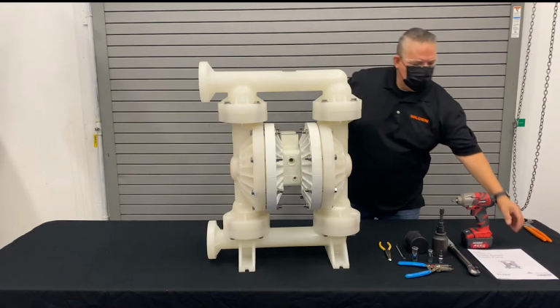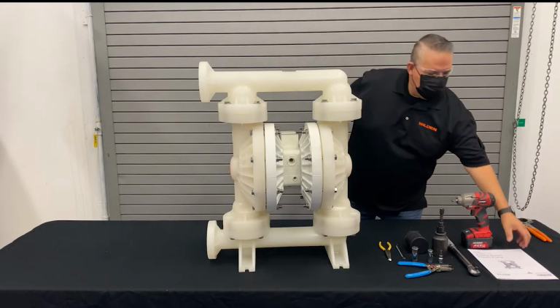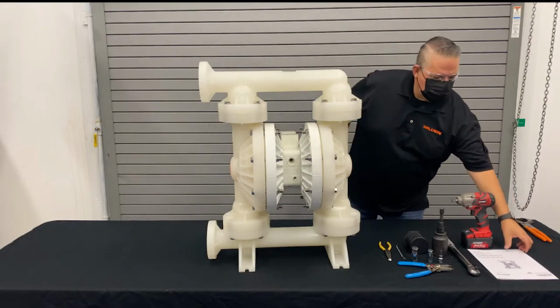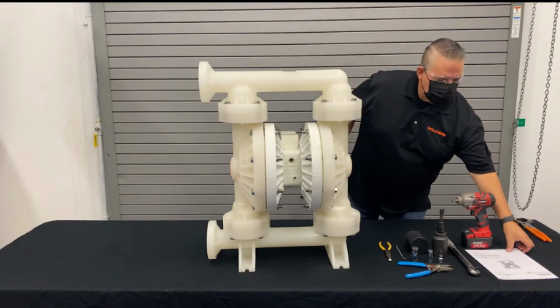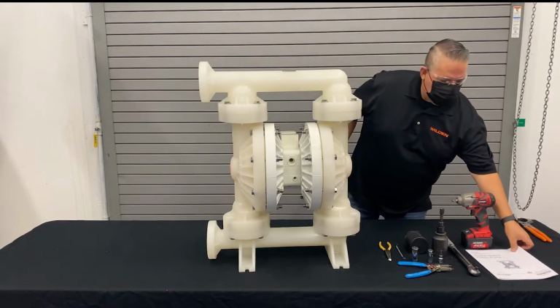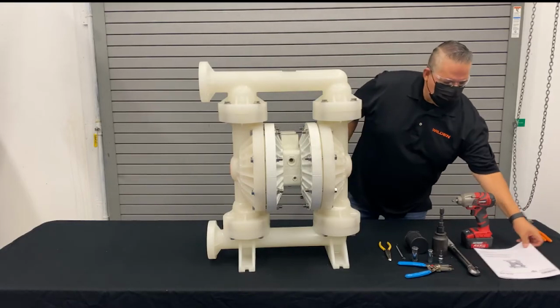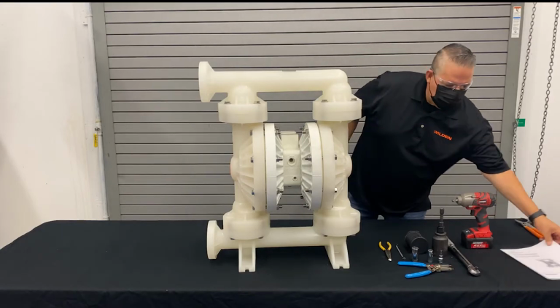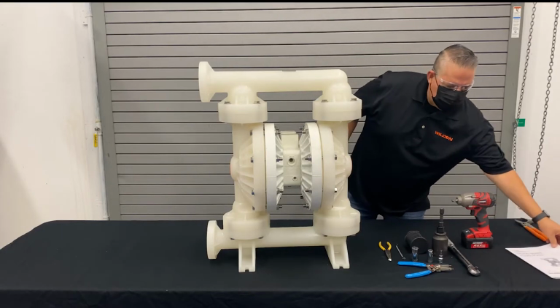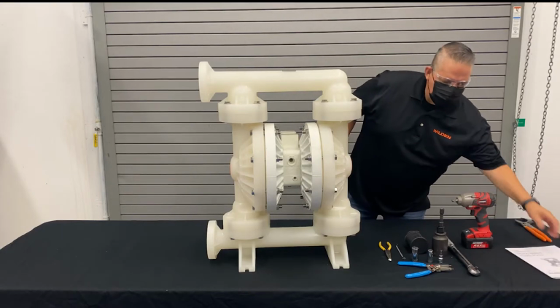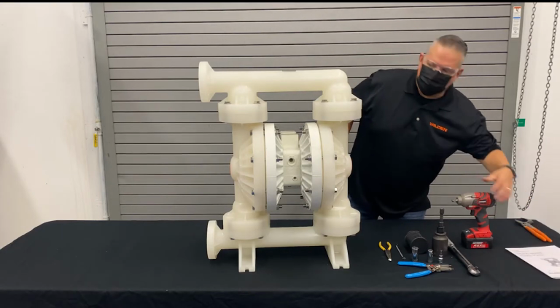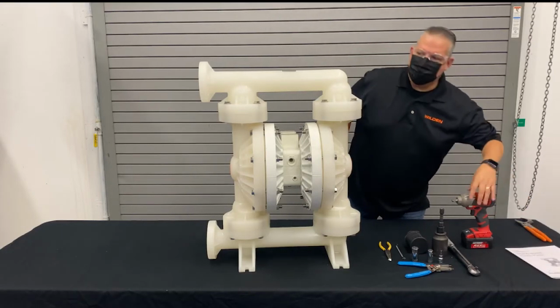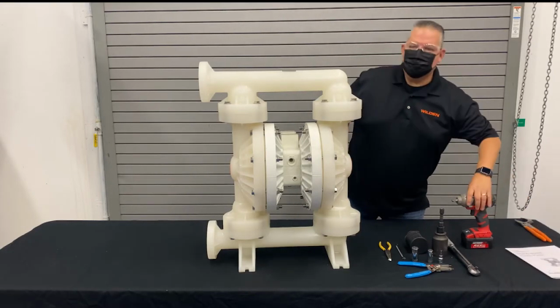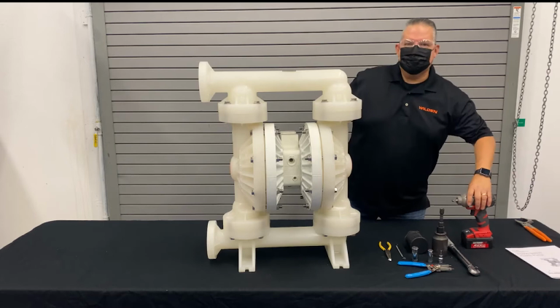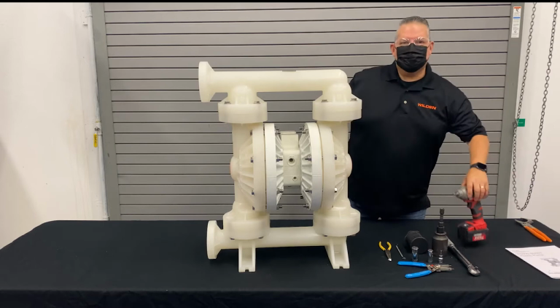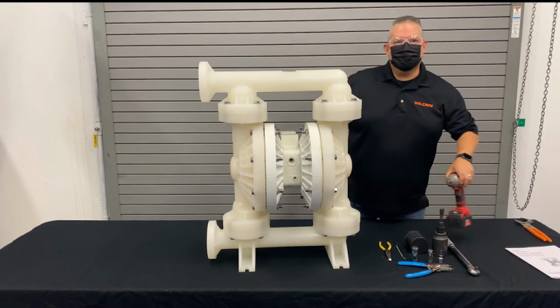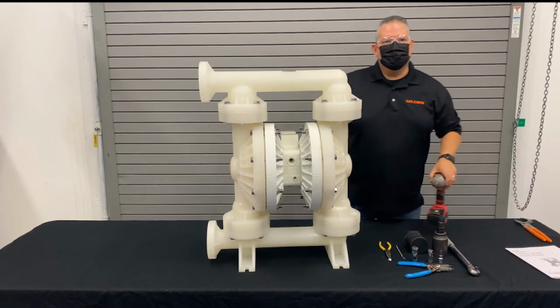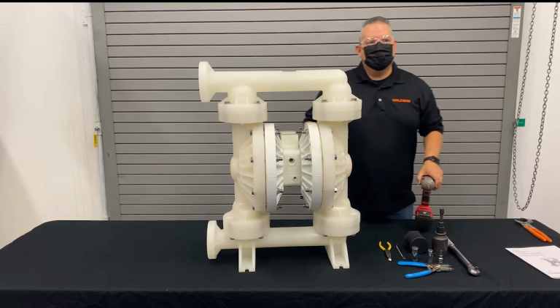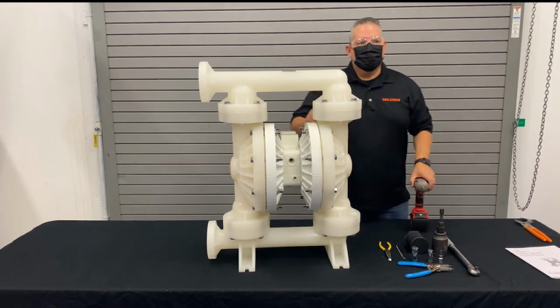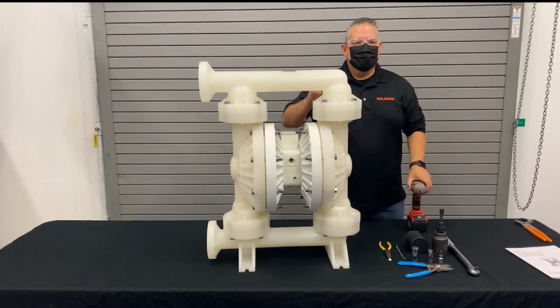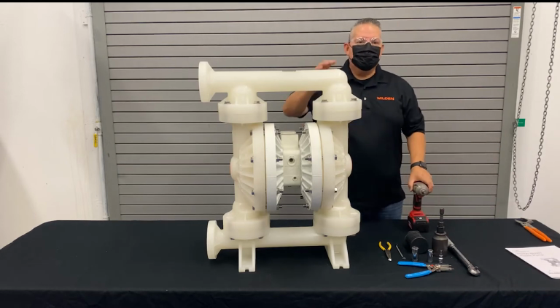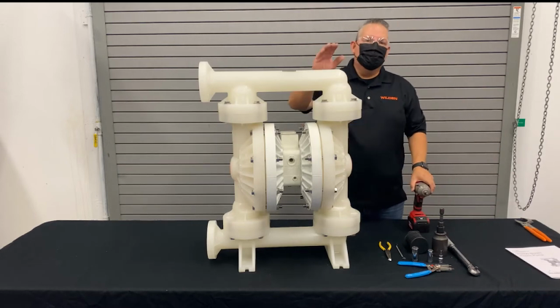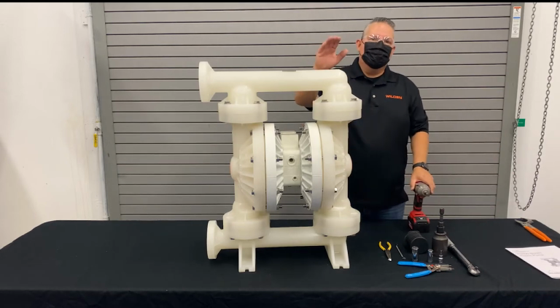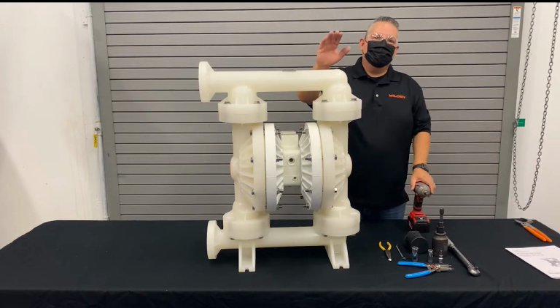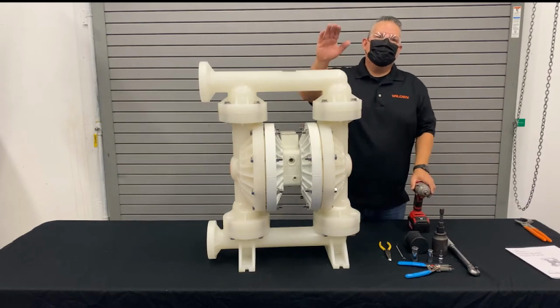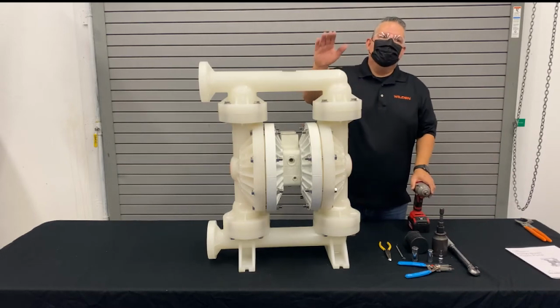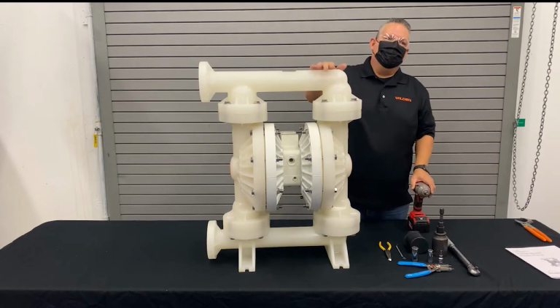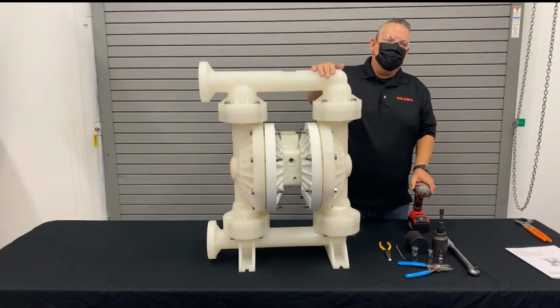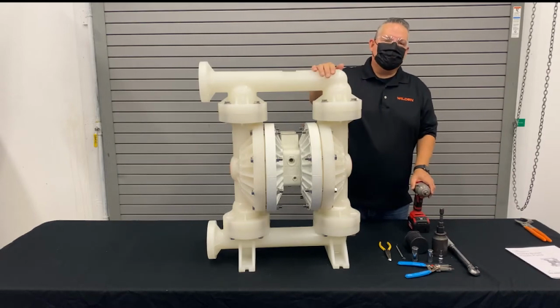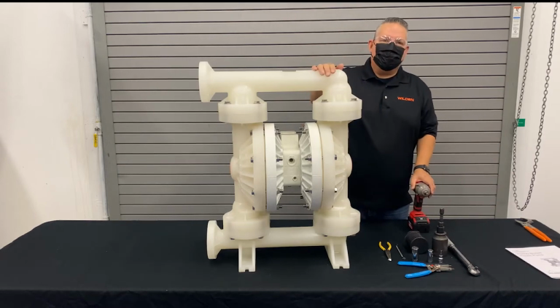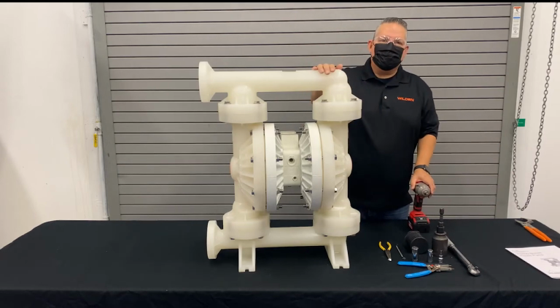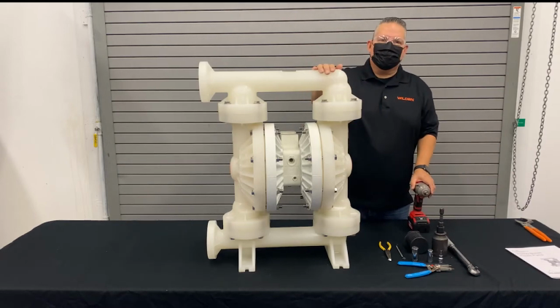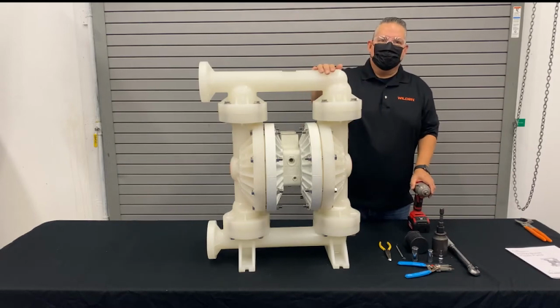Today we're going to do the disassembly of a two-inch advanced plastic pump.